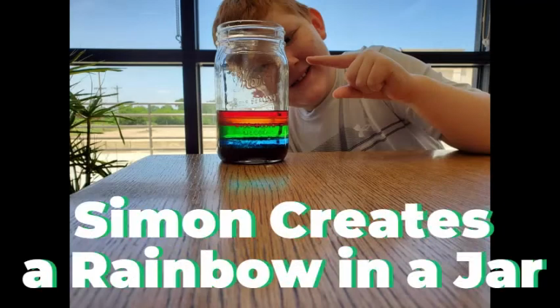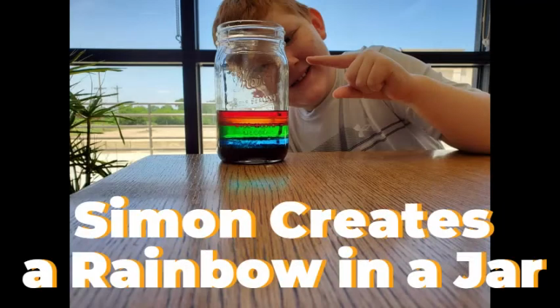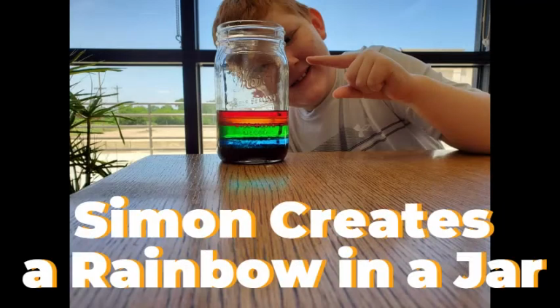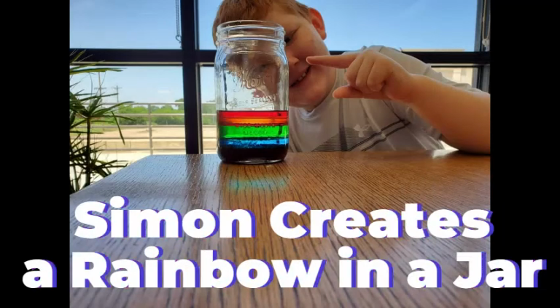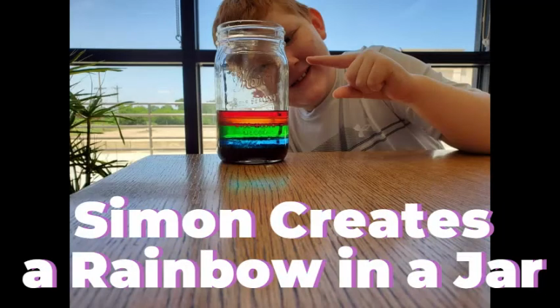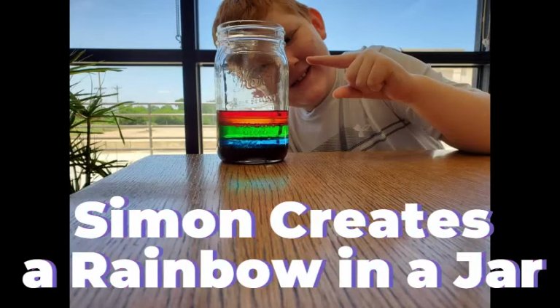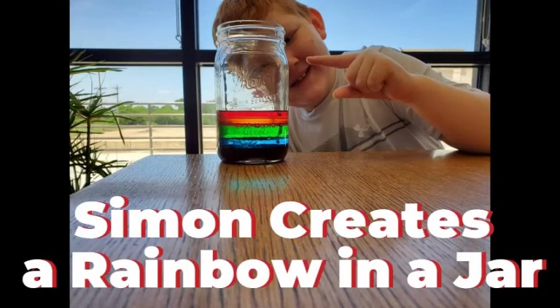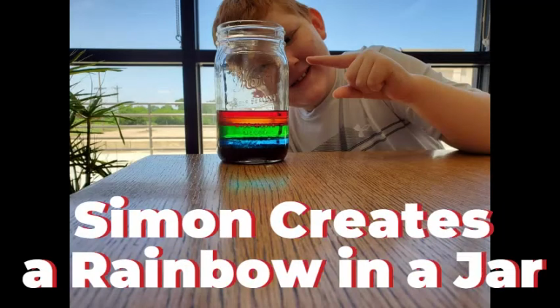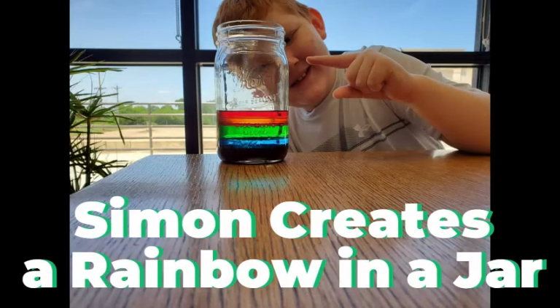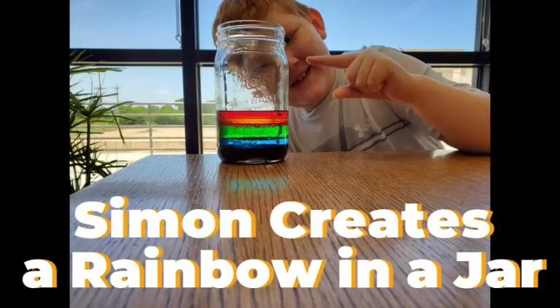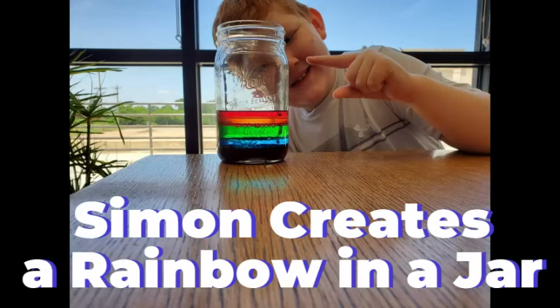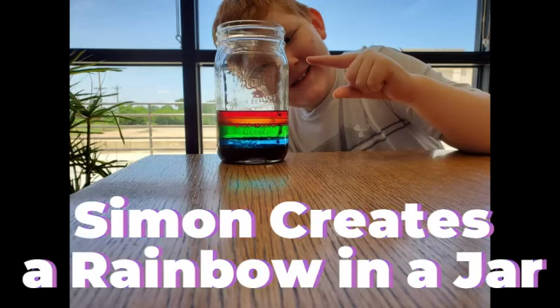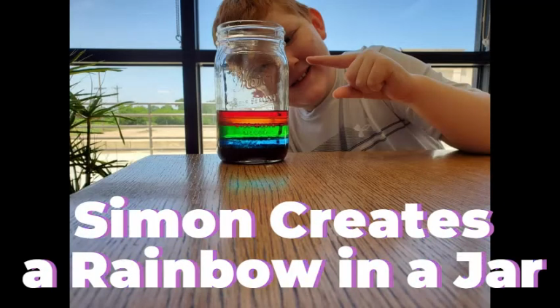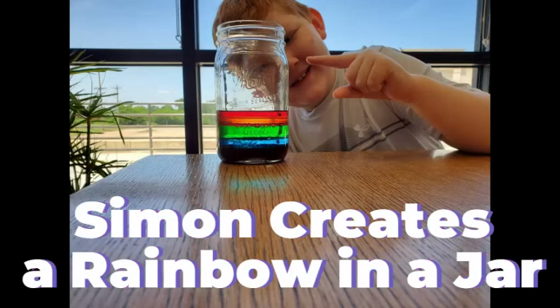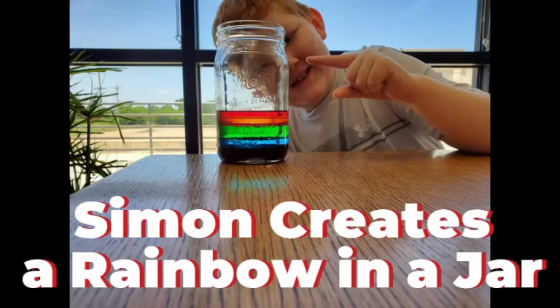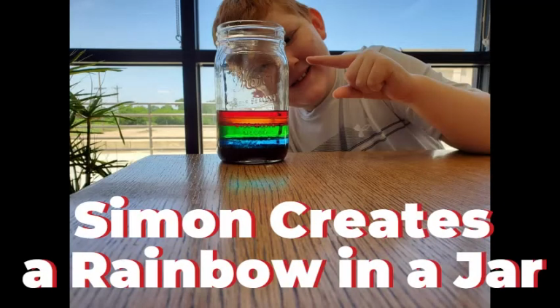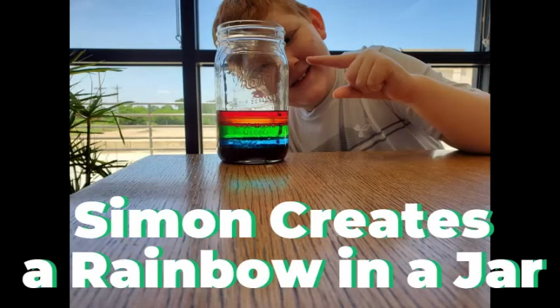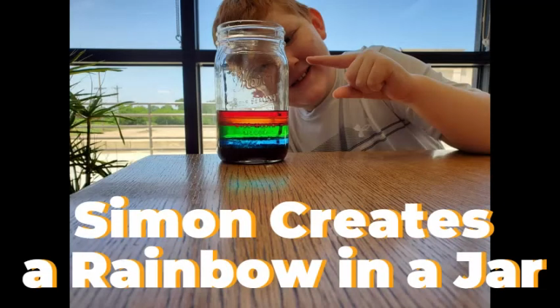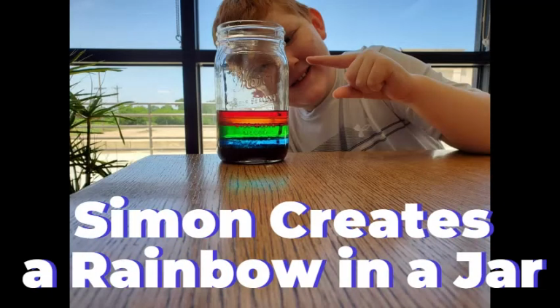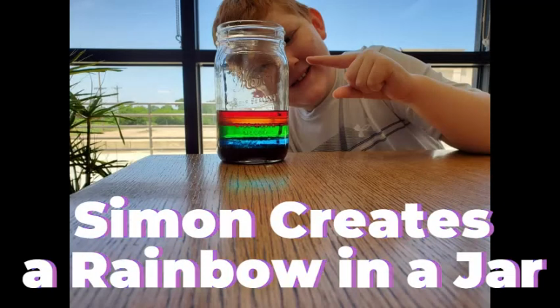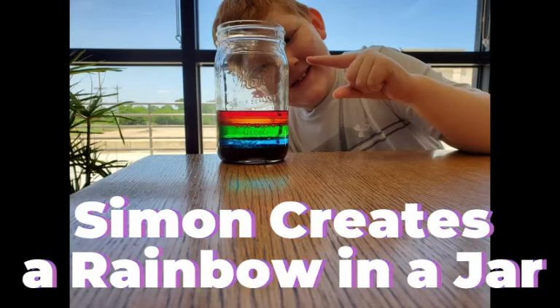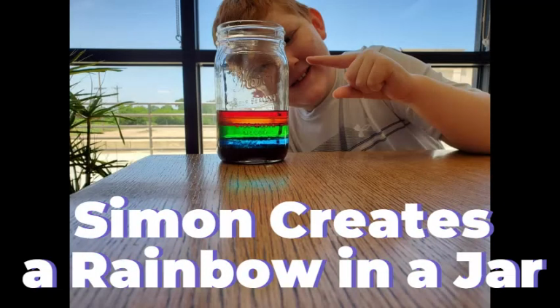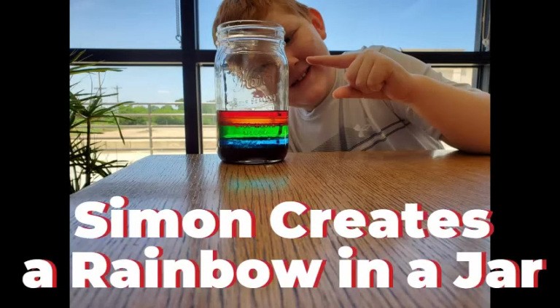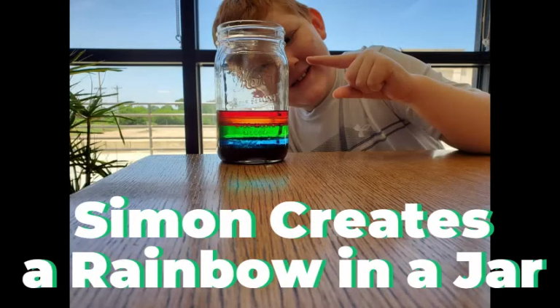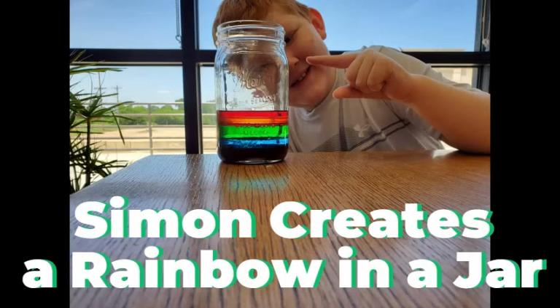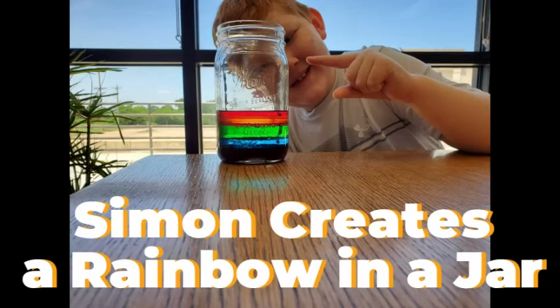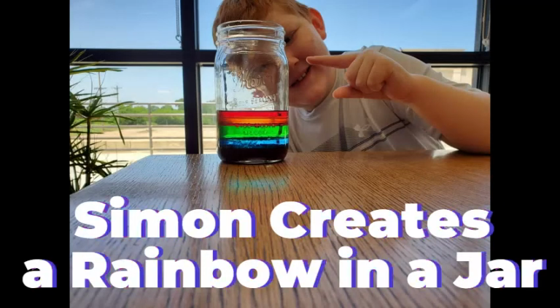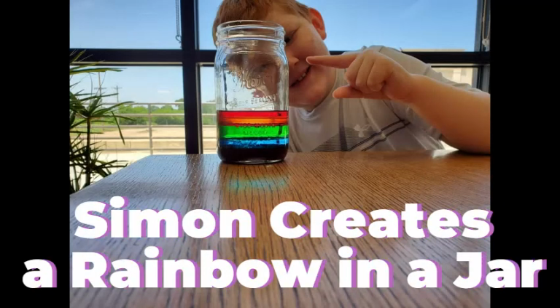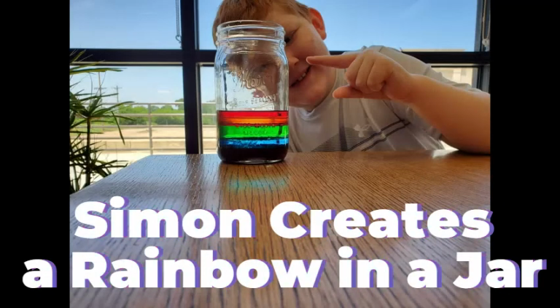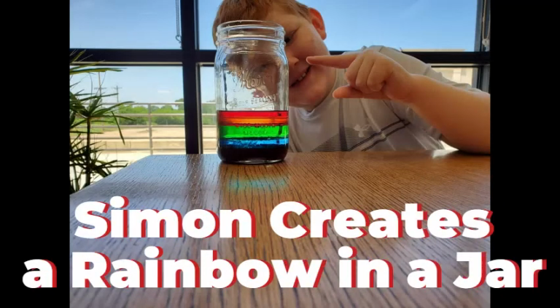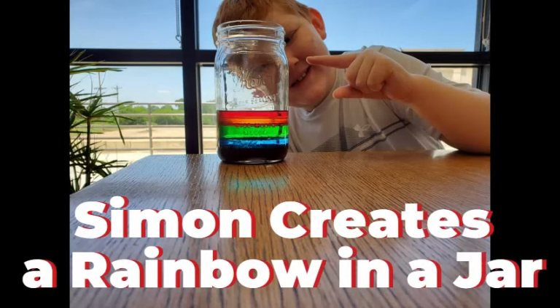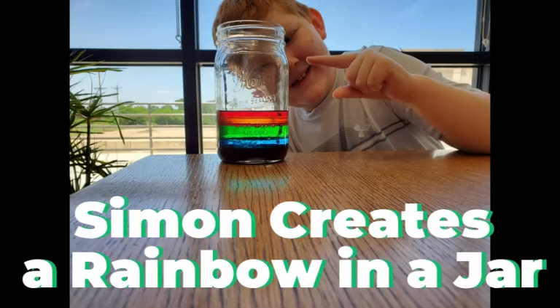Hi, I'm Simon, and today we're going to make a rainbow and talk about density.